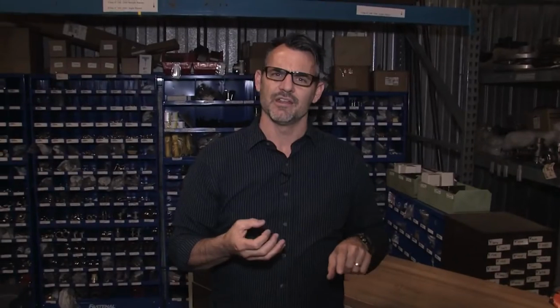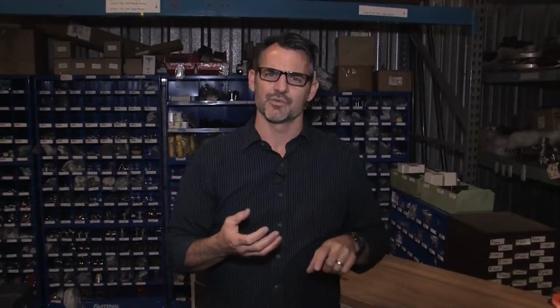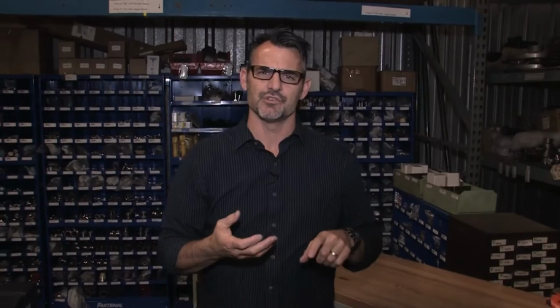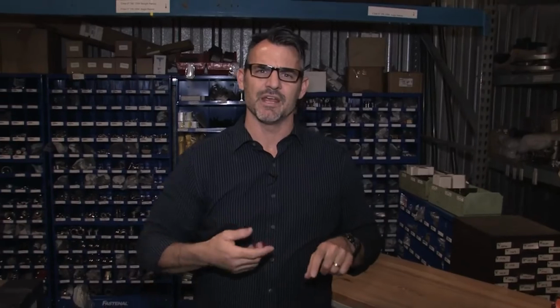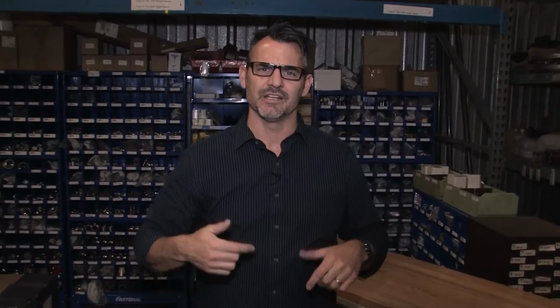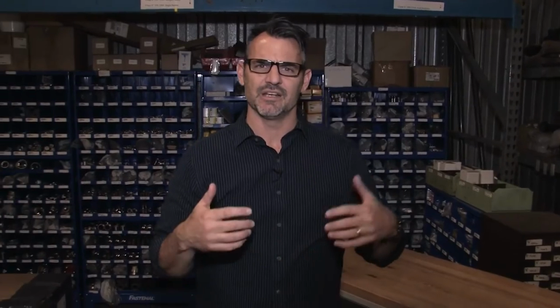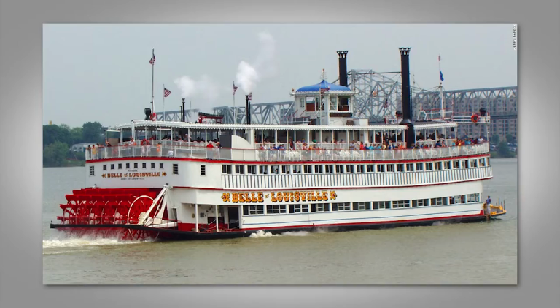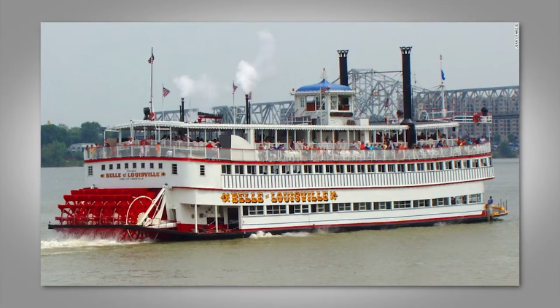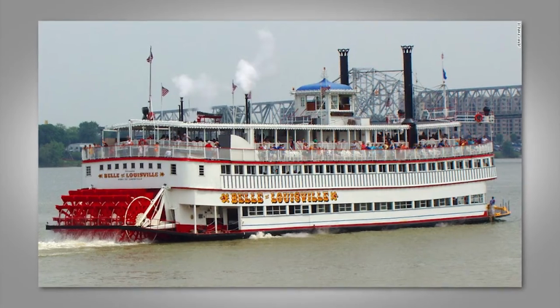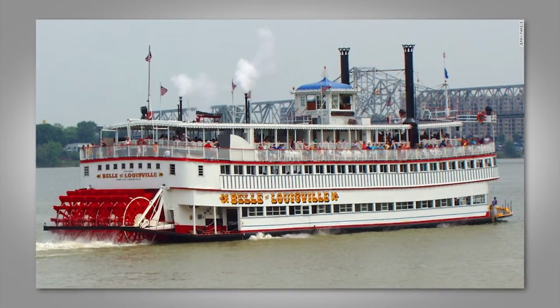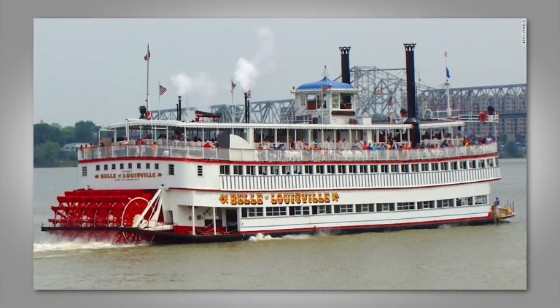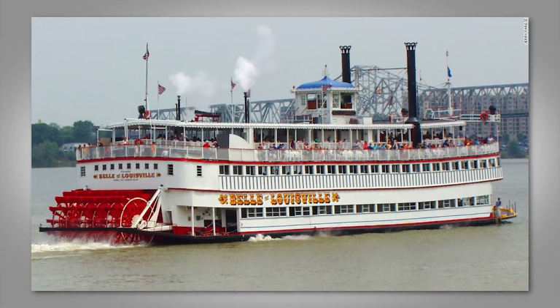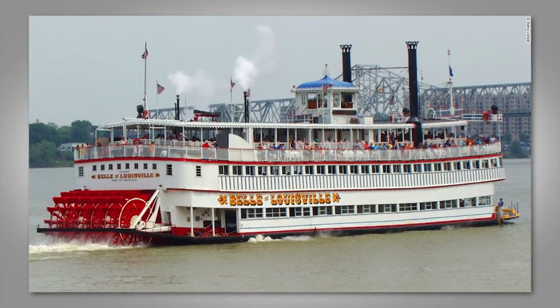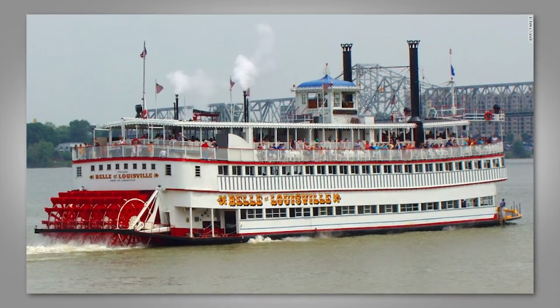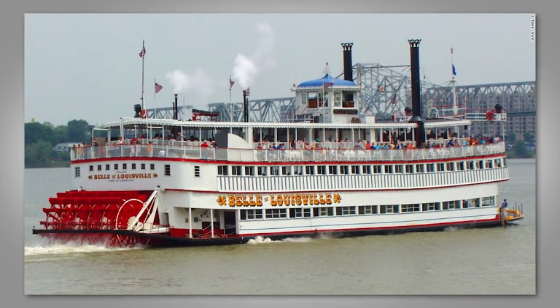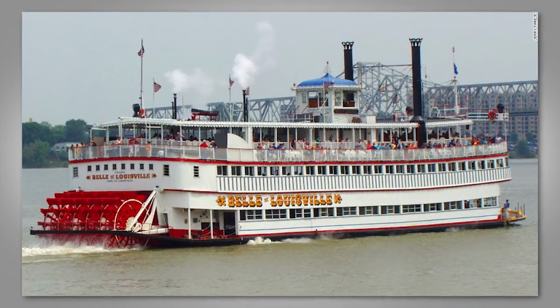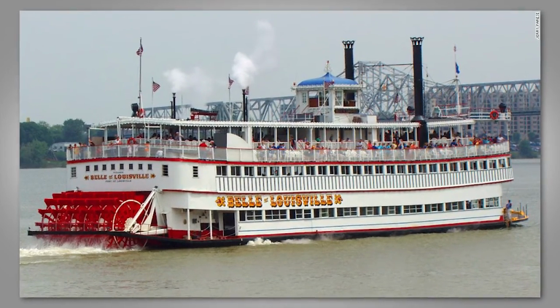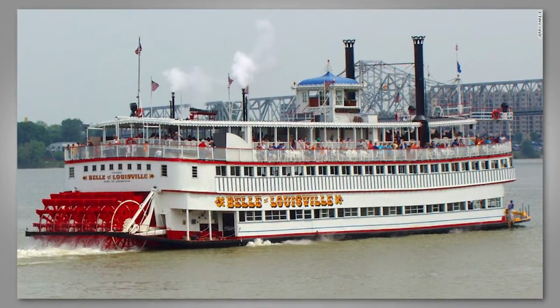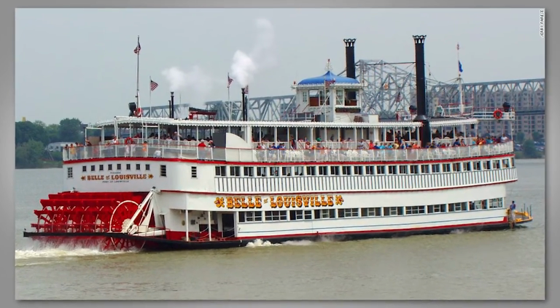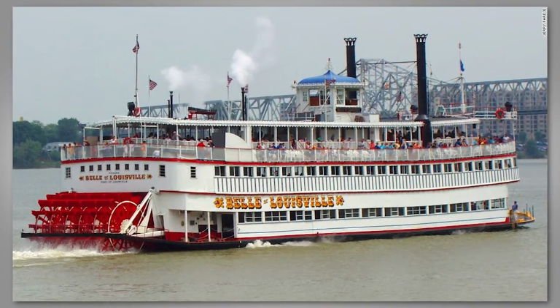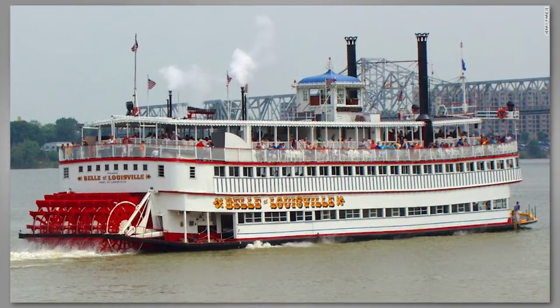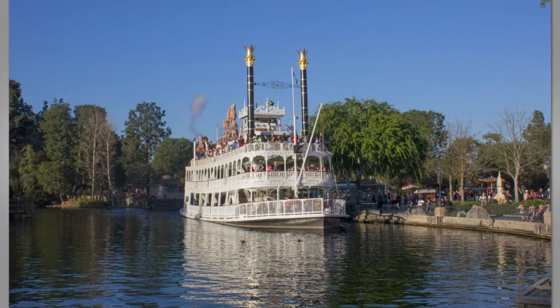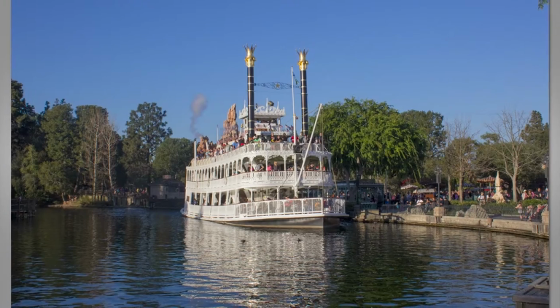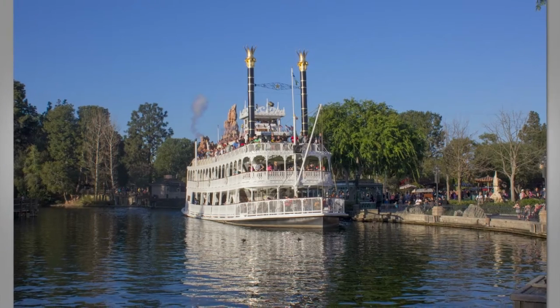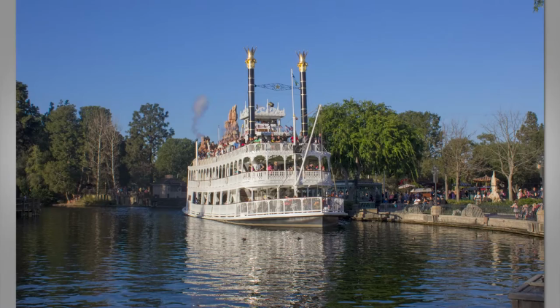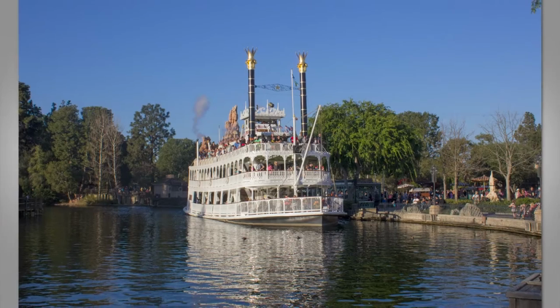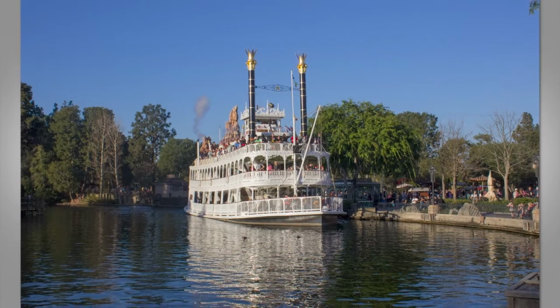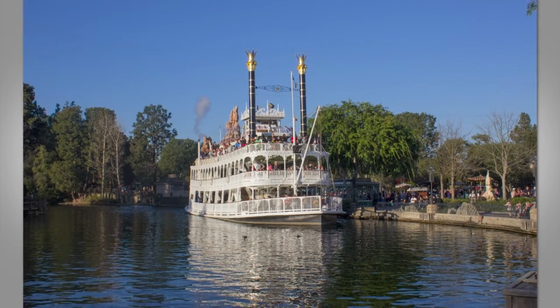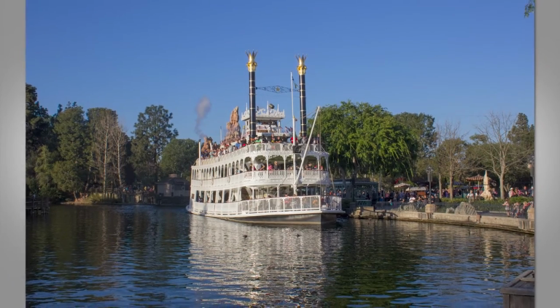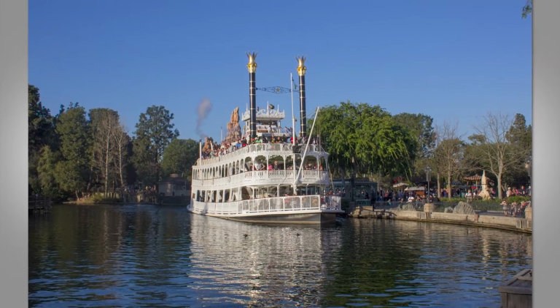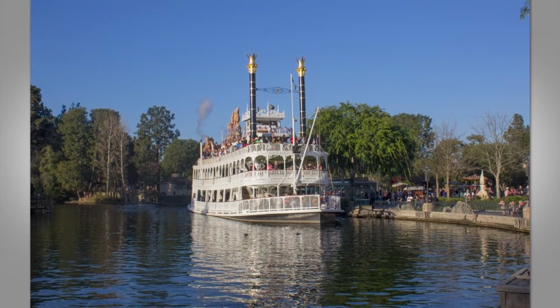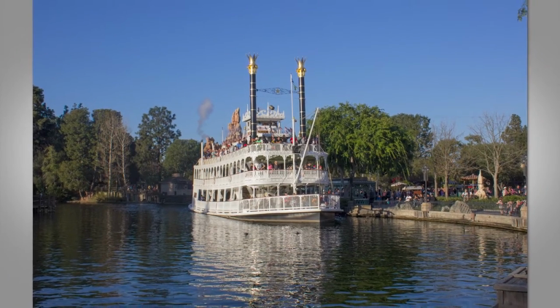Those paddle wheel steamboats were used mainly inland — on lakes, canals, rivers — to transport people and supplies.